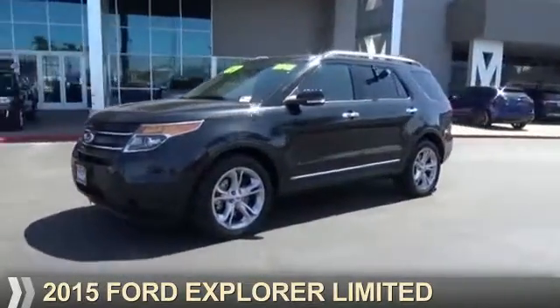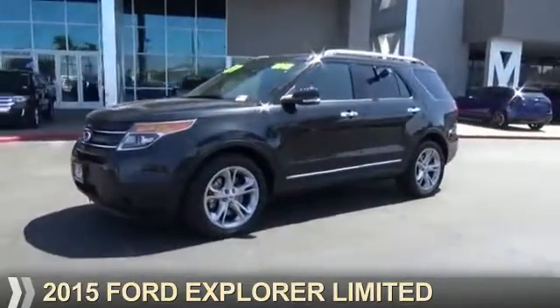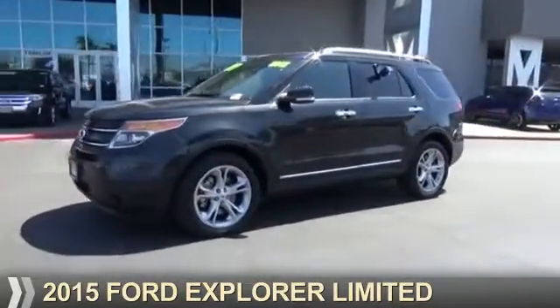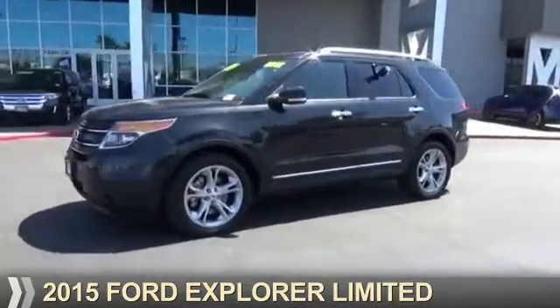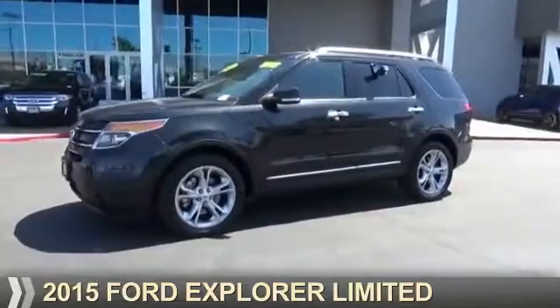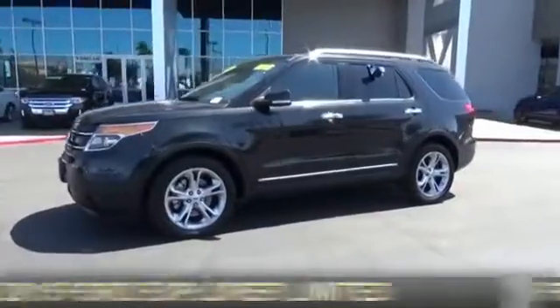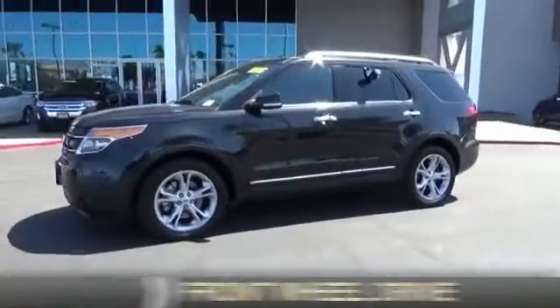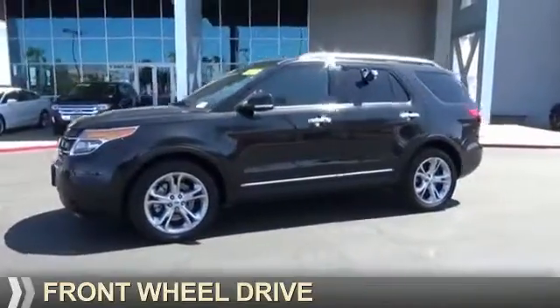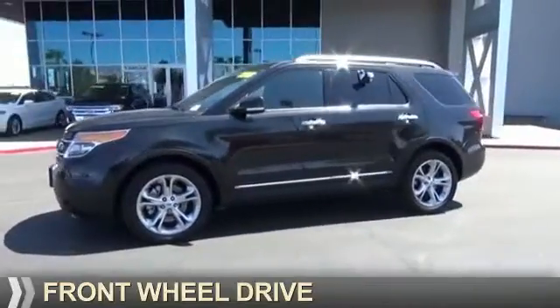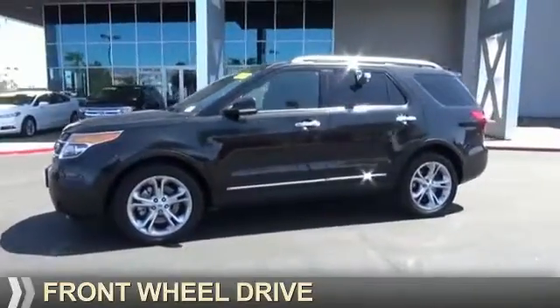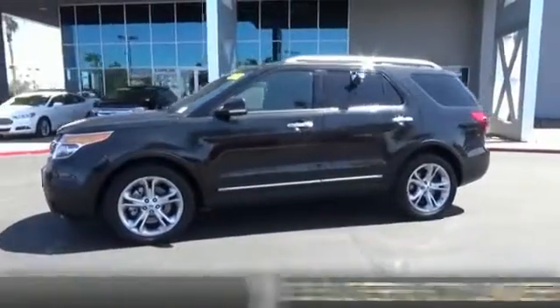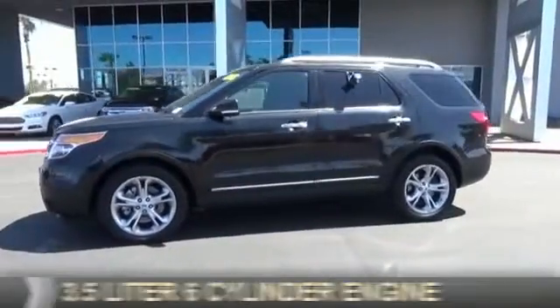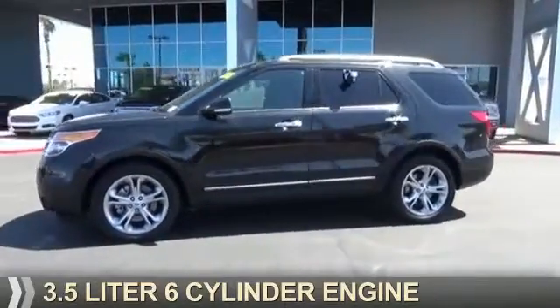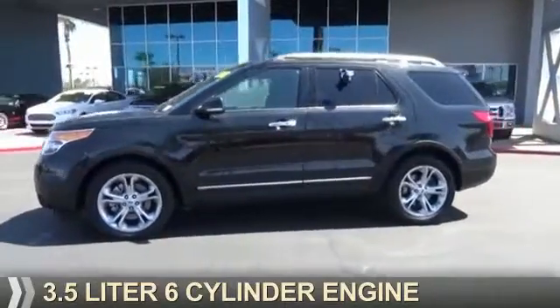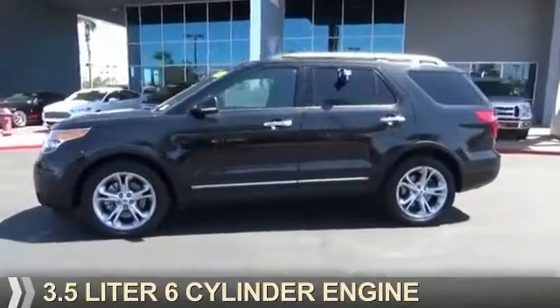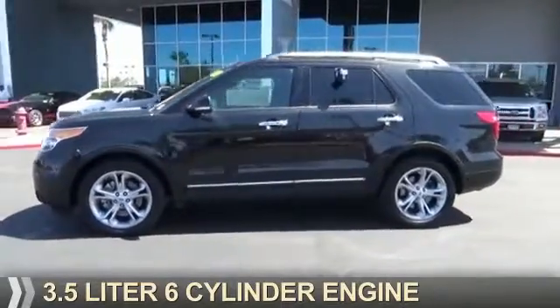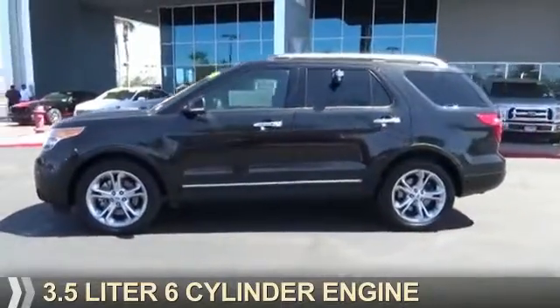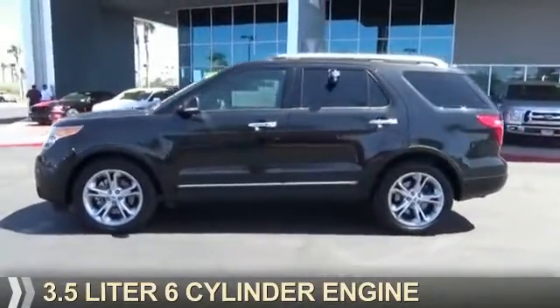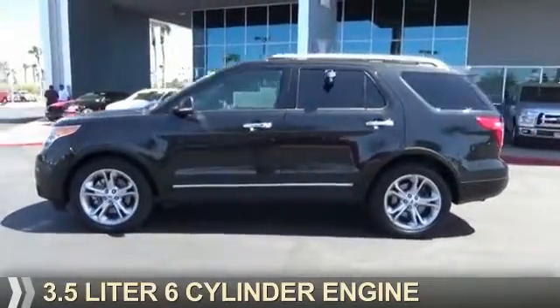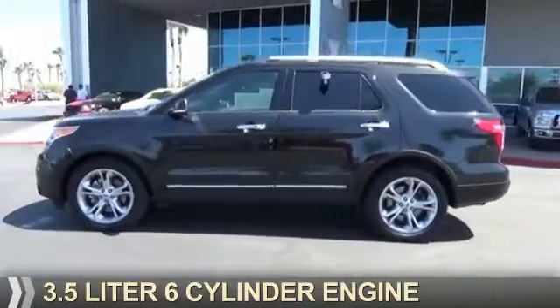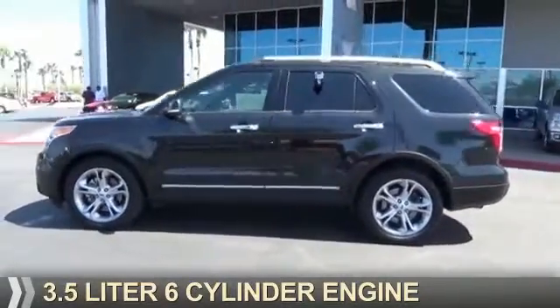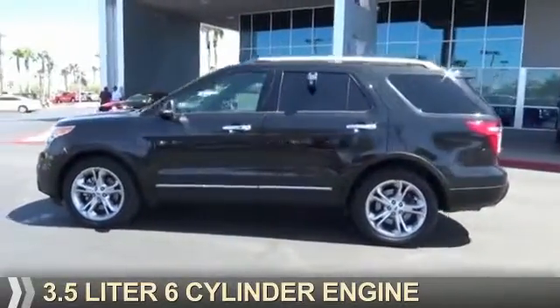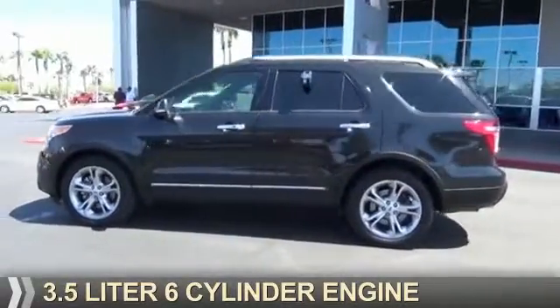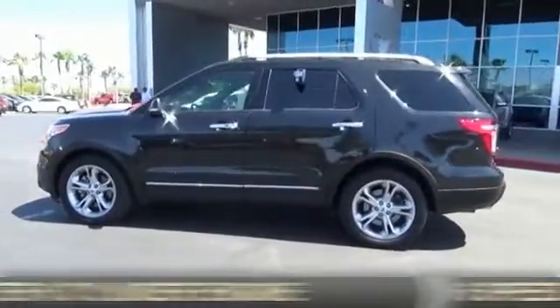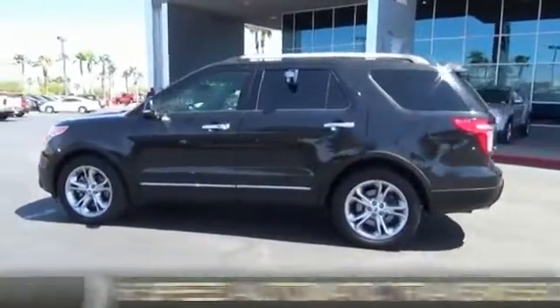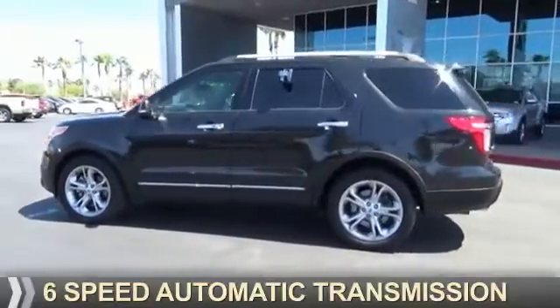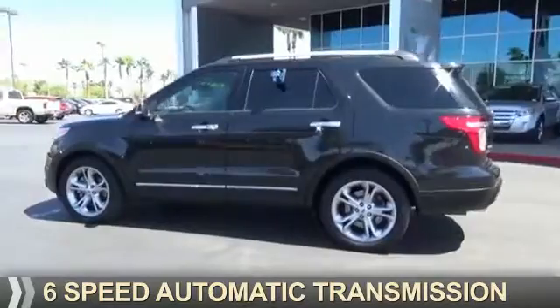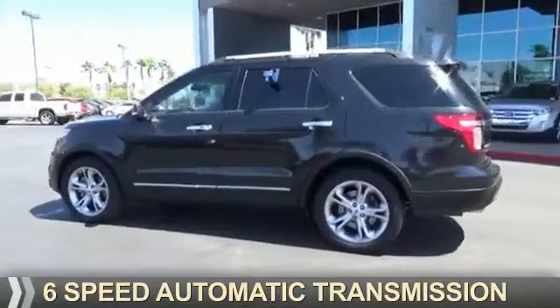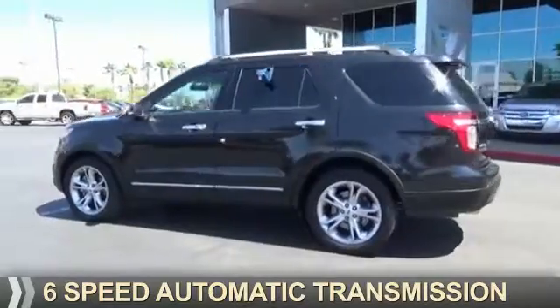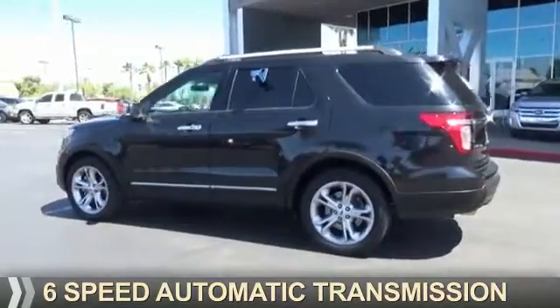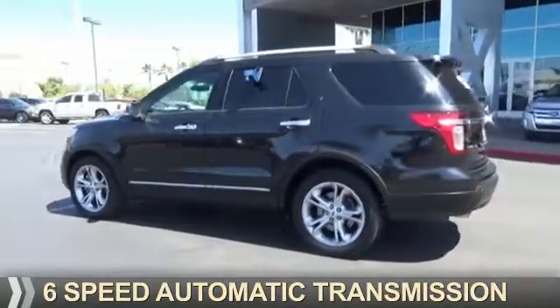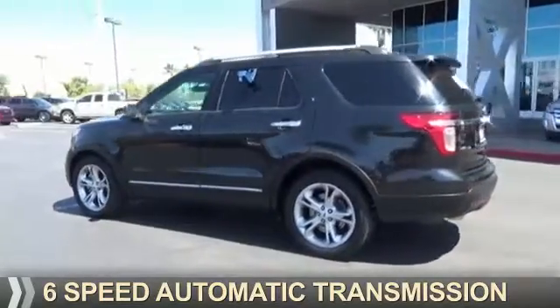It's powered by front wheel drive, a 3.5 liter 6-cylinder engine, and a 6-speed automatic transmission.